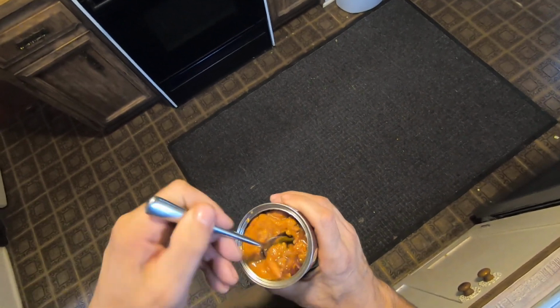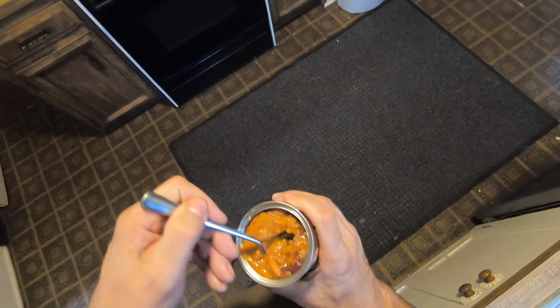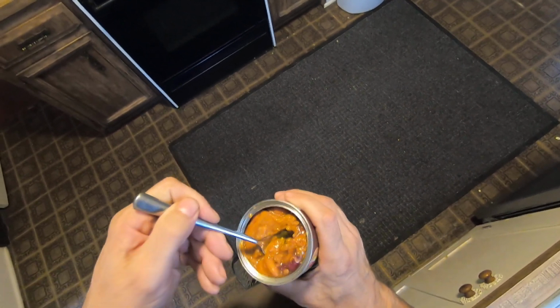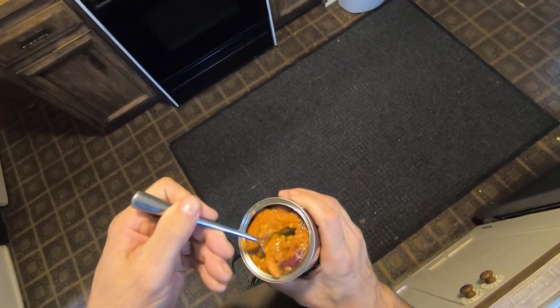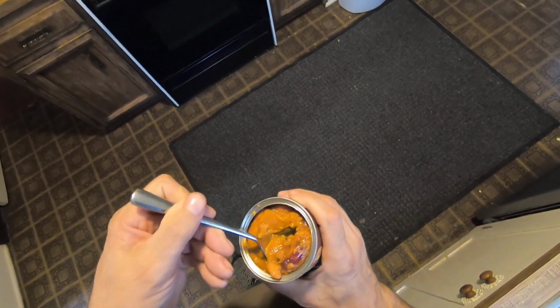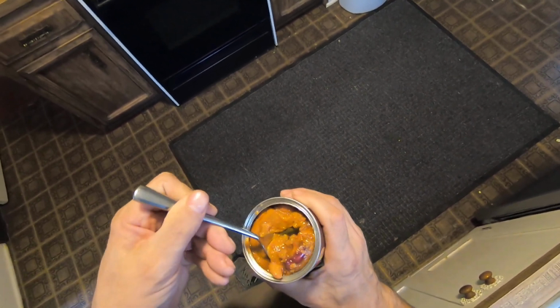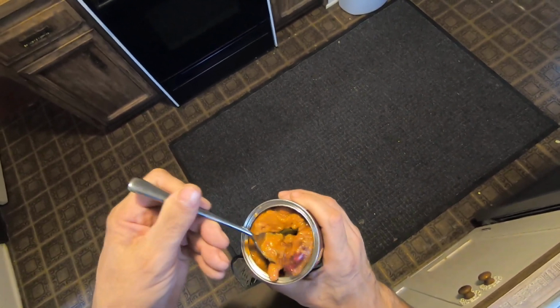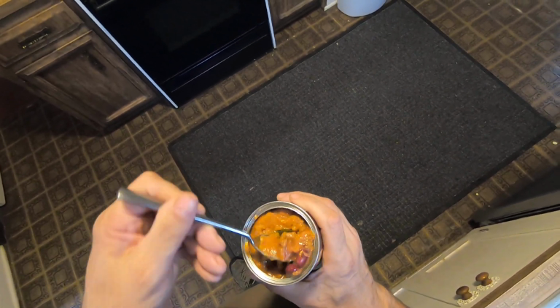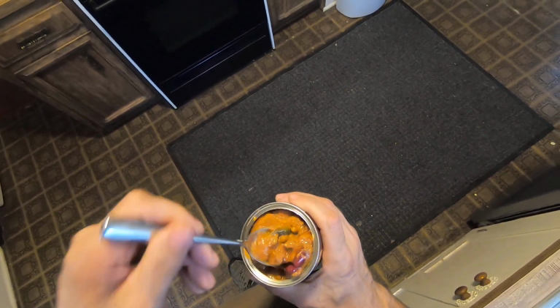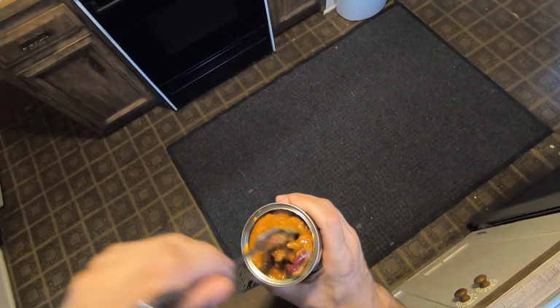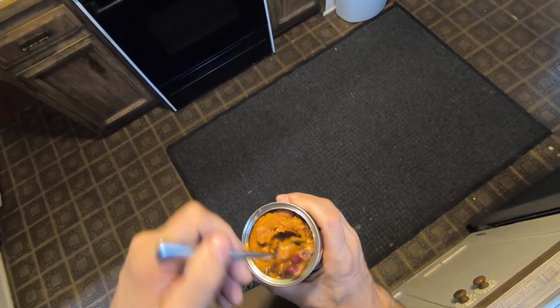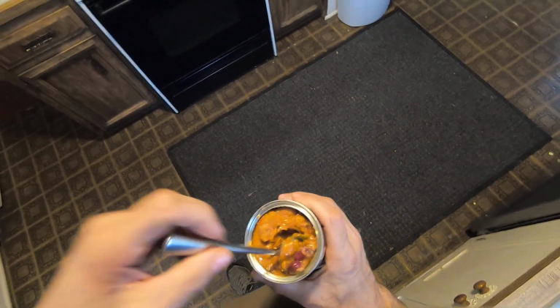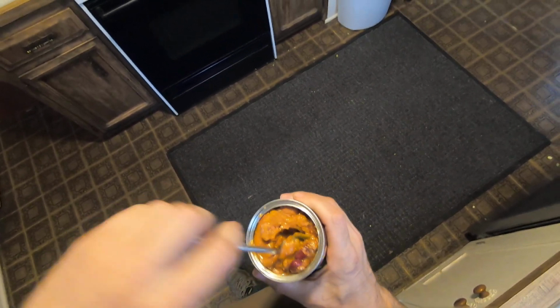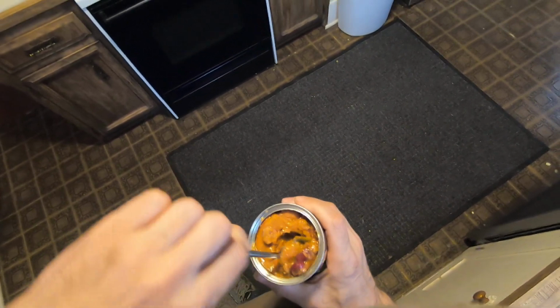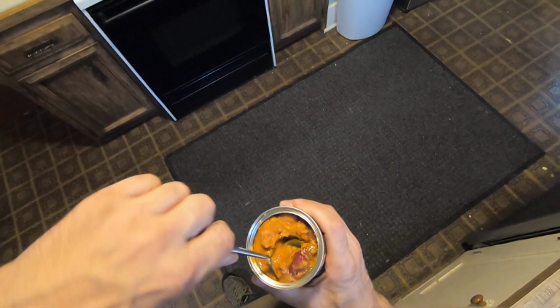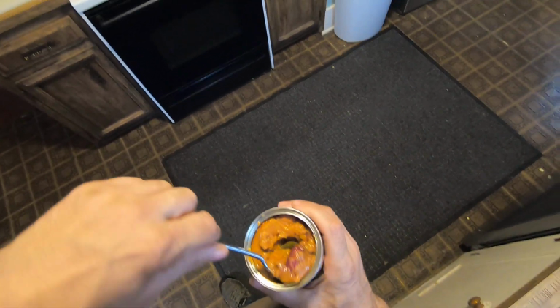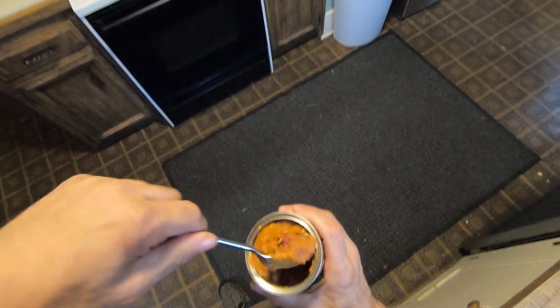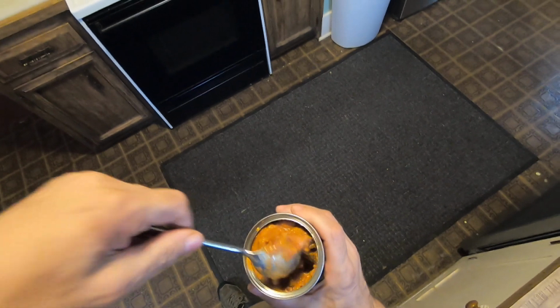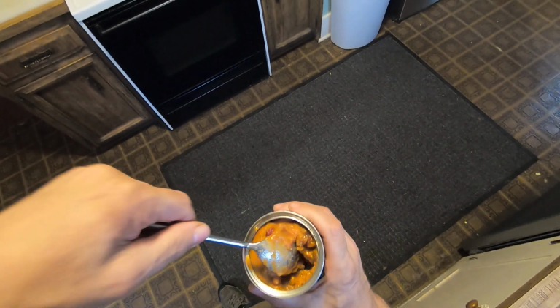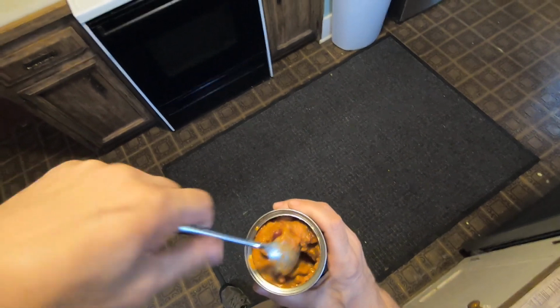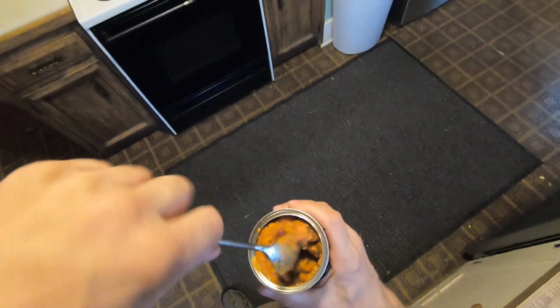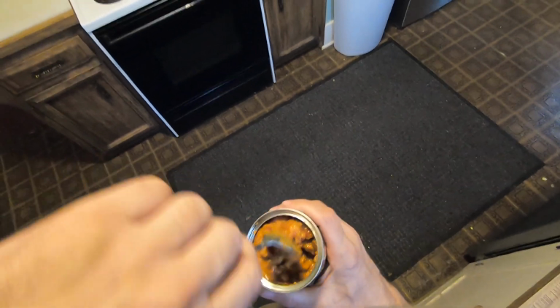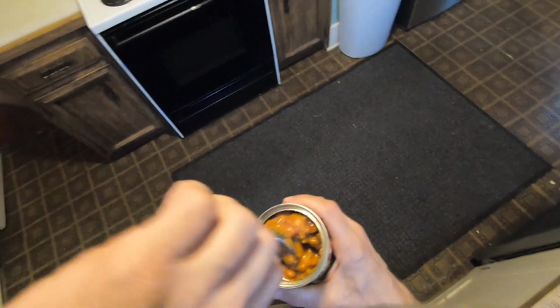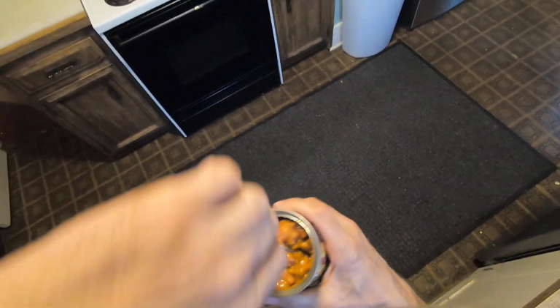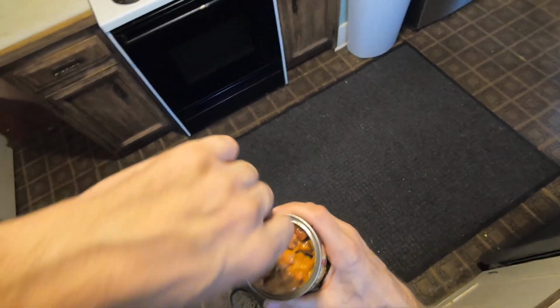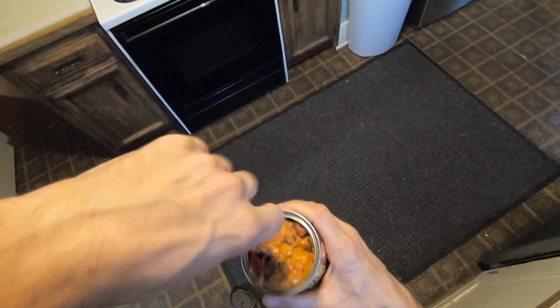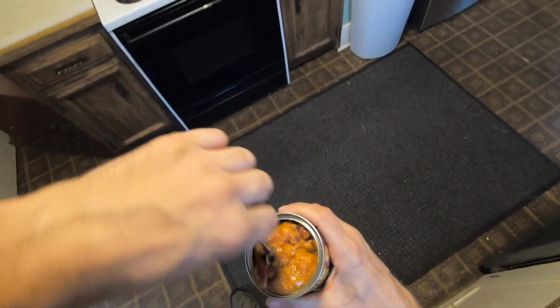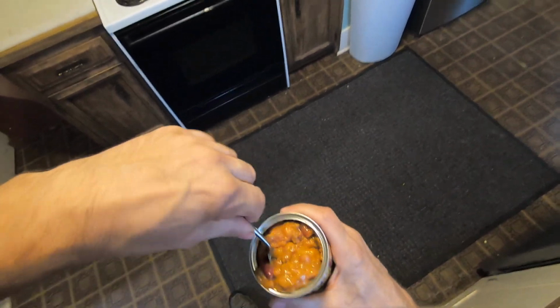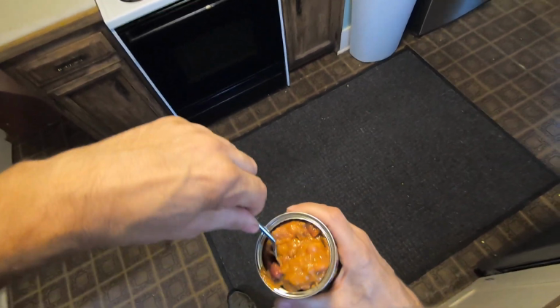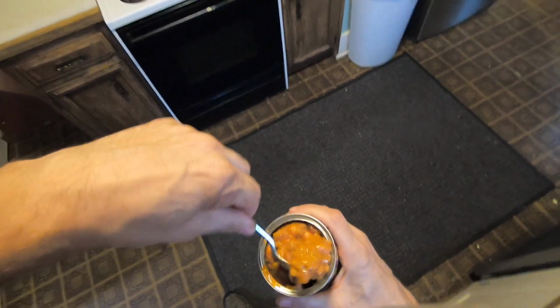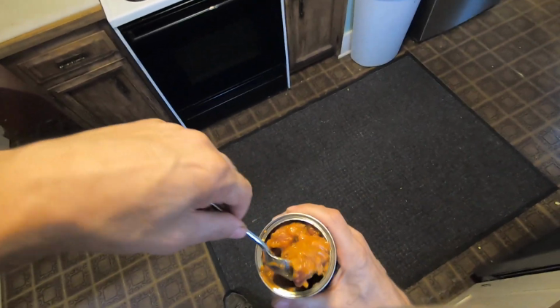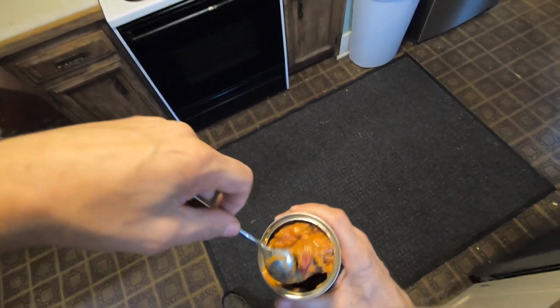Ooh boy. I shall try it. It's got red beans in it — kidney beans, looks like, and pinto beans.